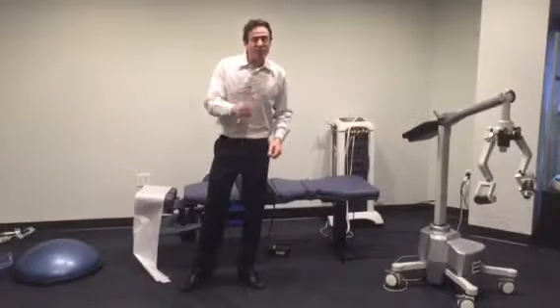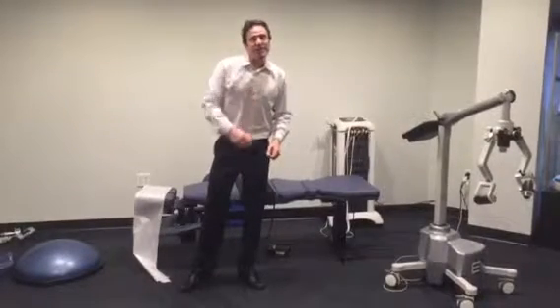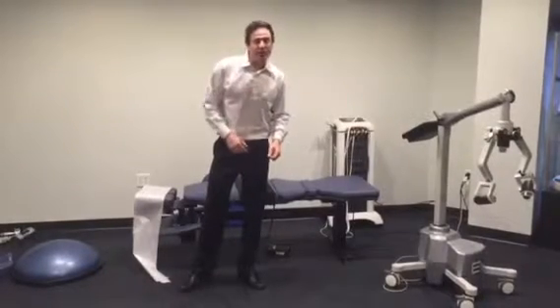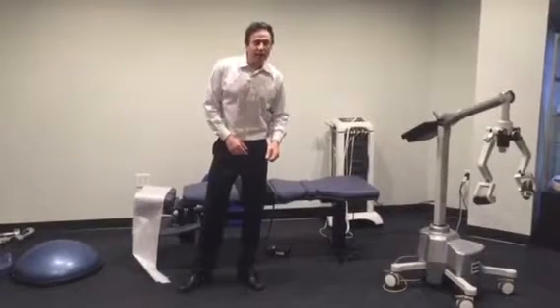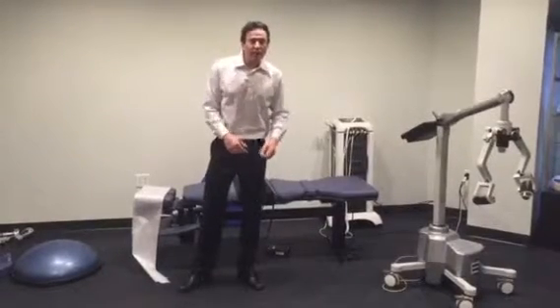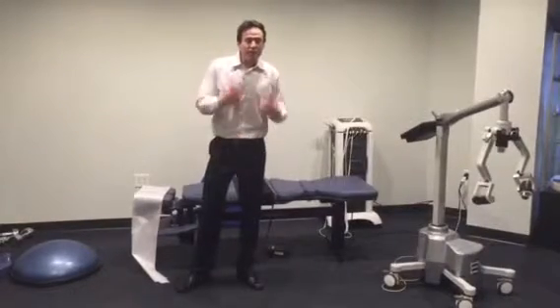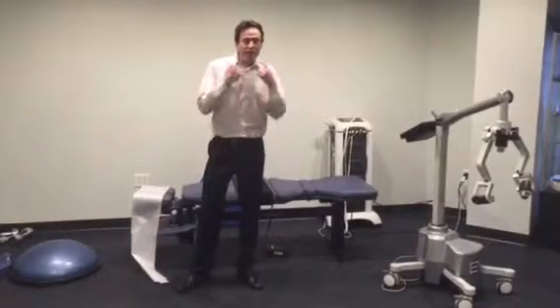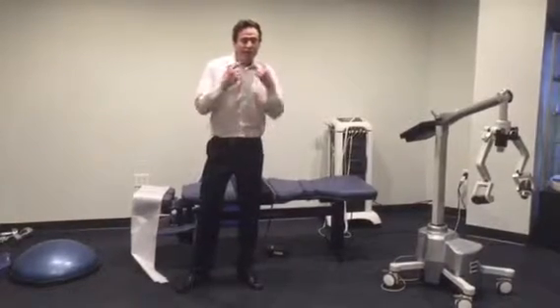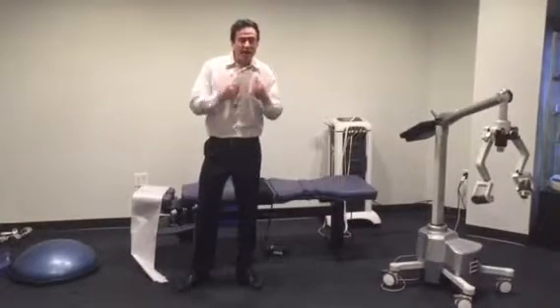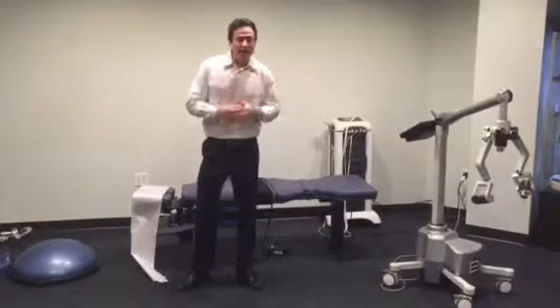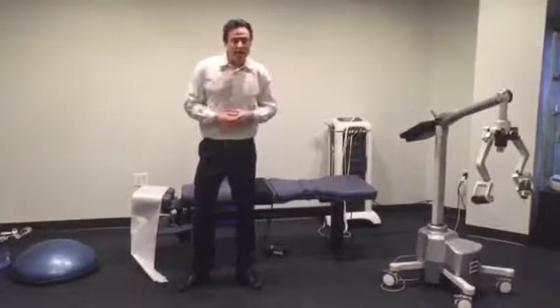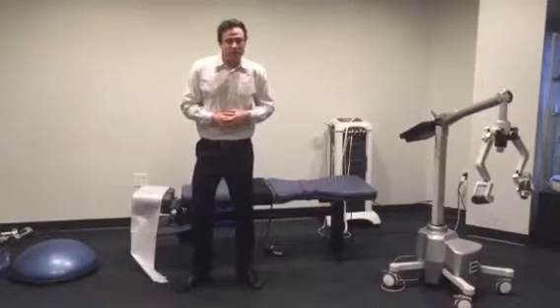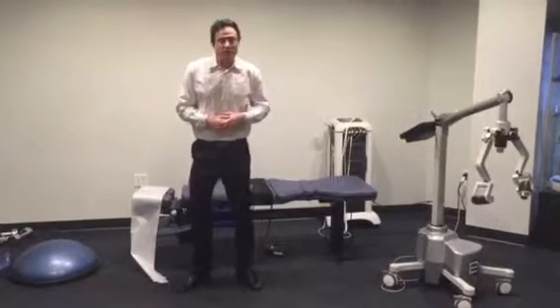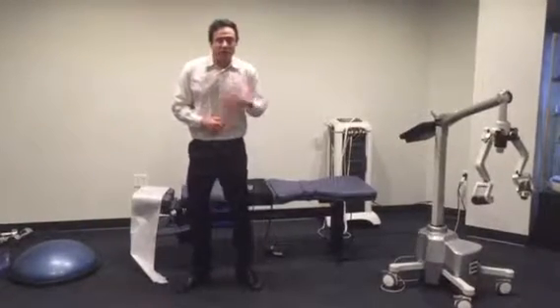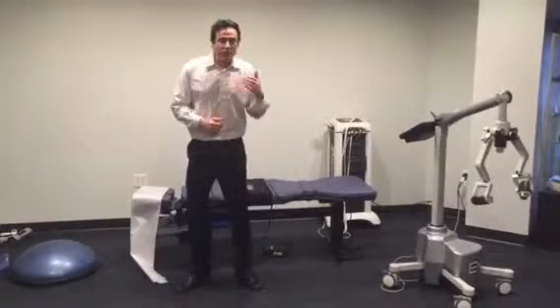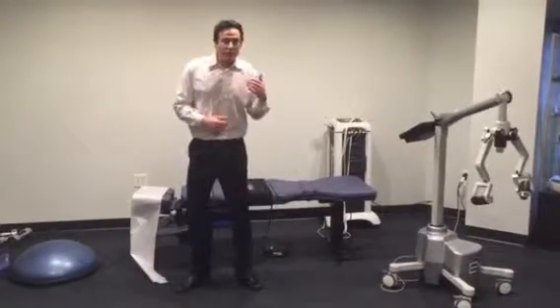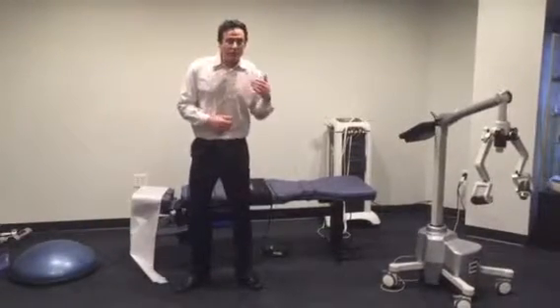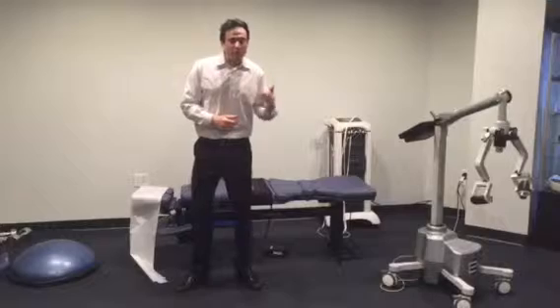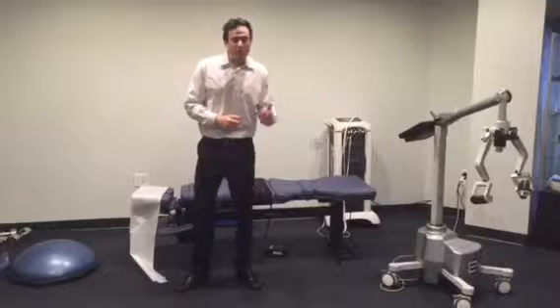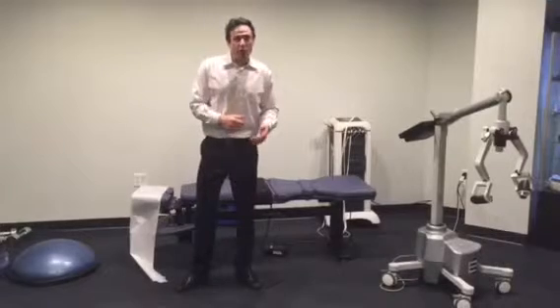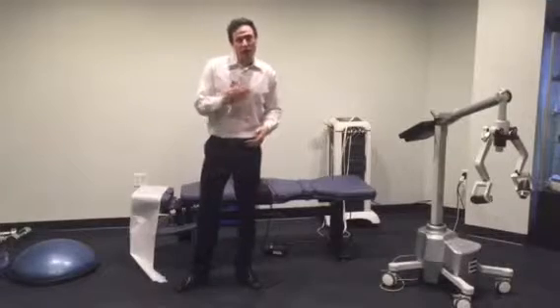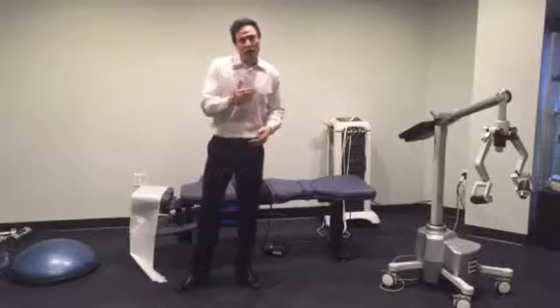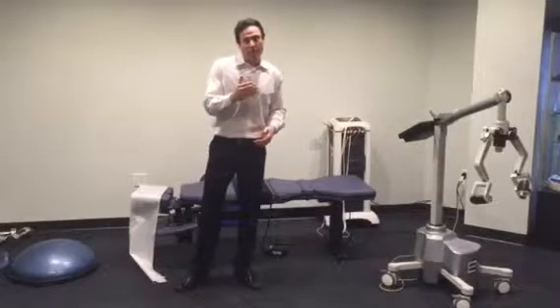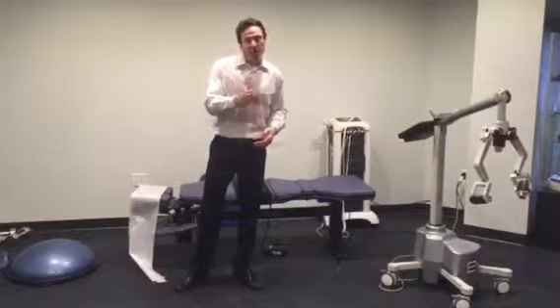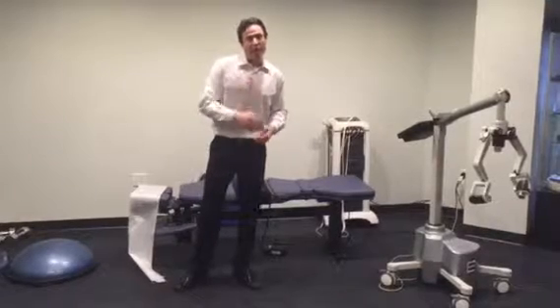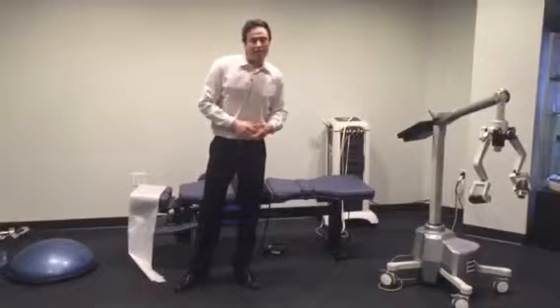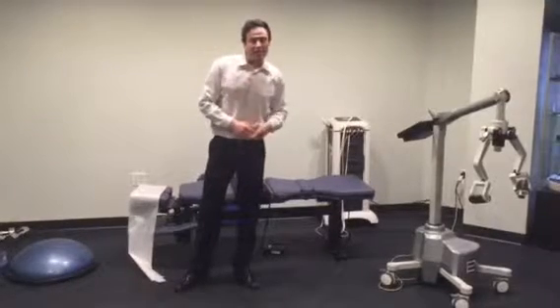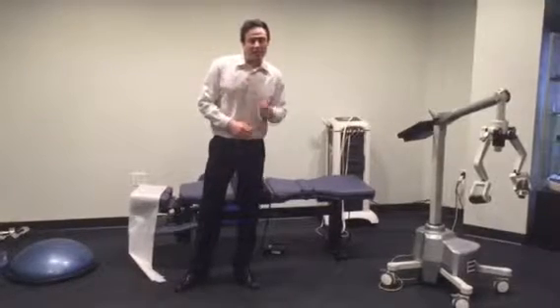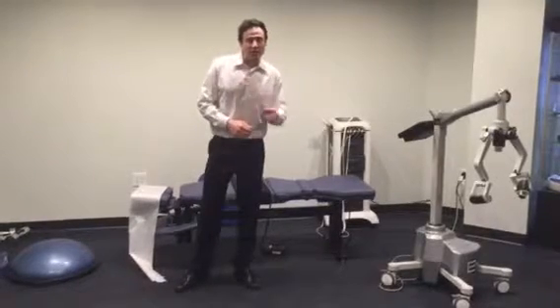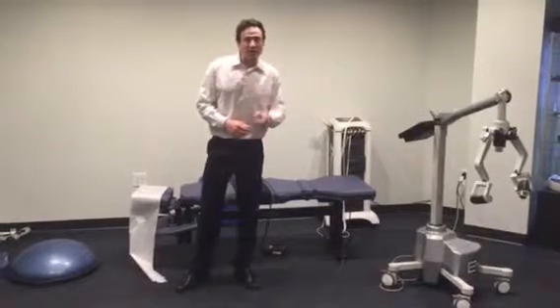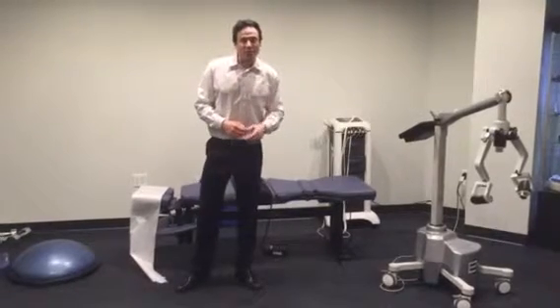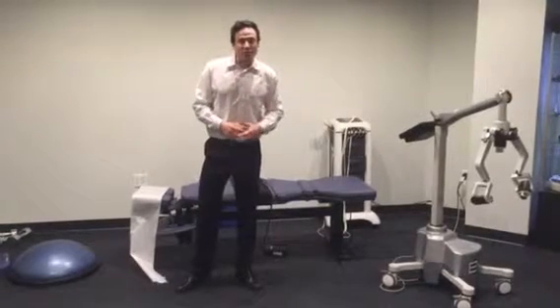Brugger technique for anterior head posture from leaning forward using an iPad or iPhone. Dr. Robert Silverman — have a great holiday season.